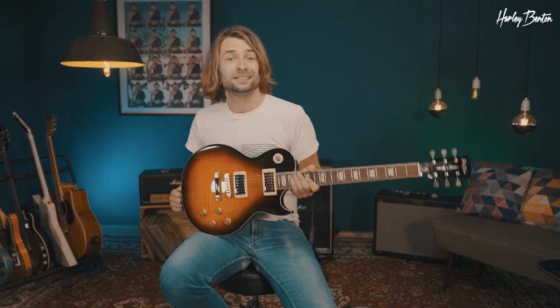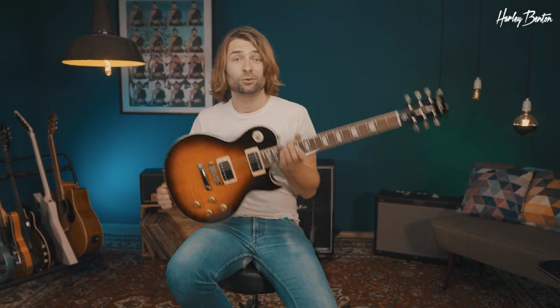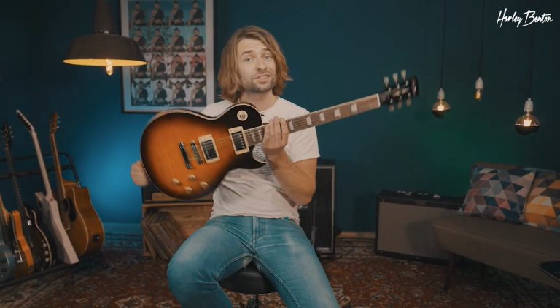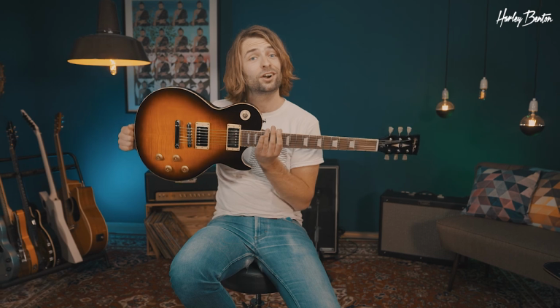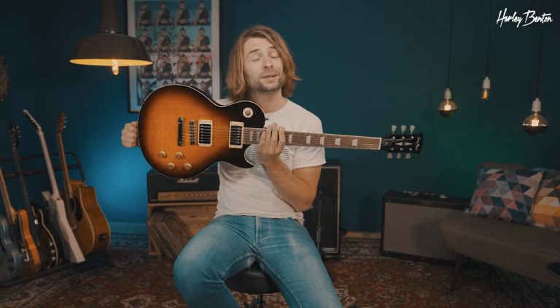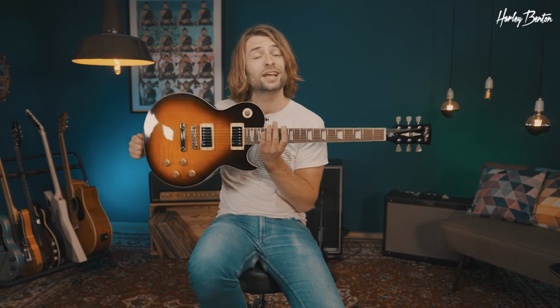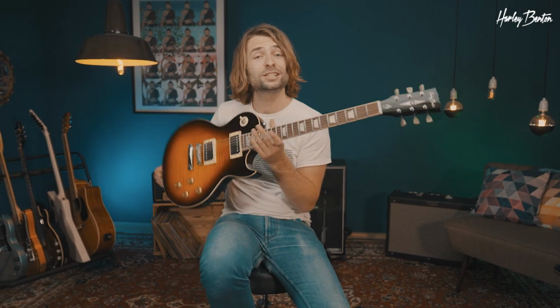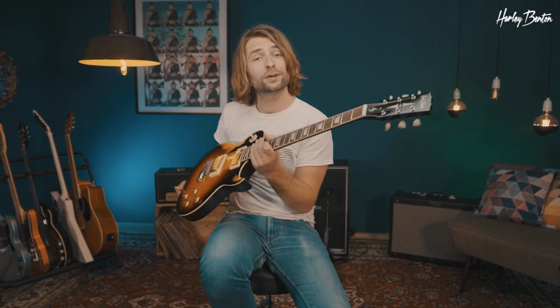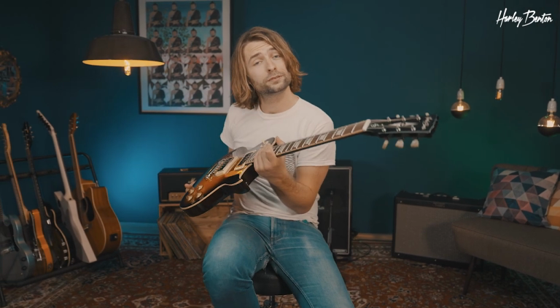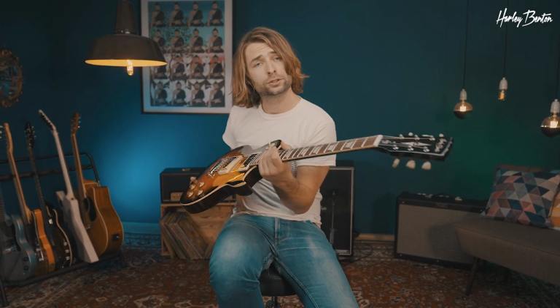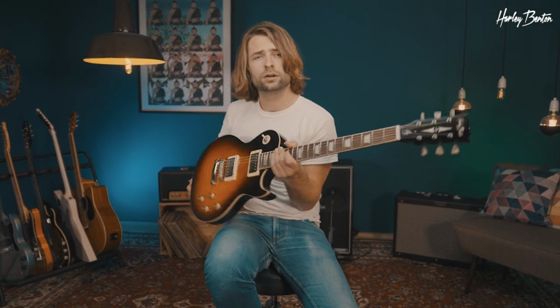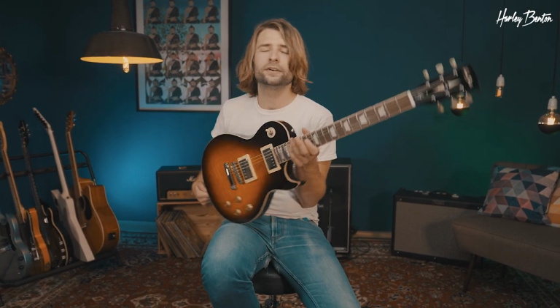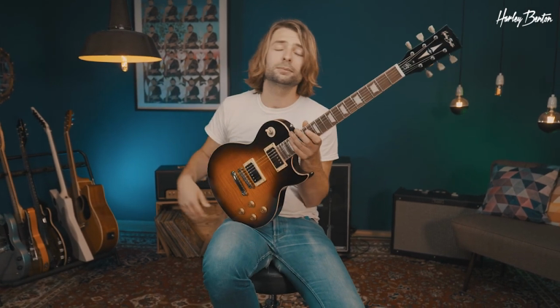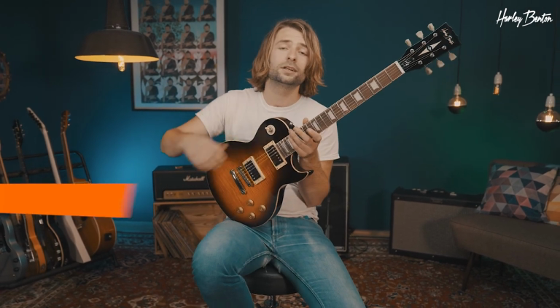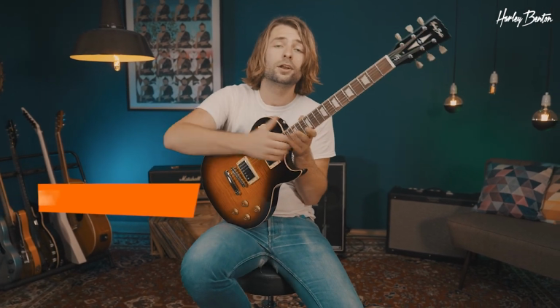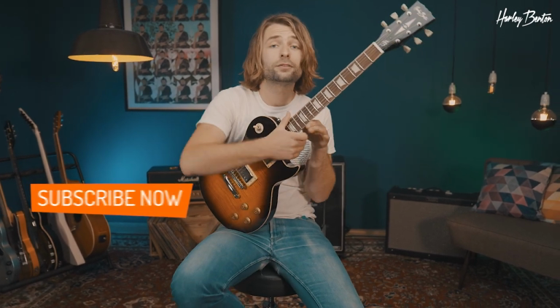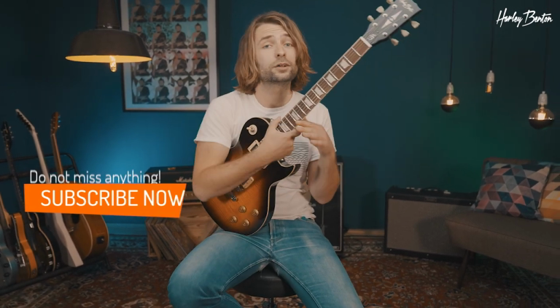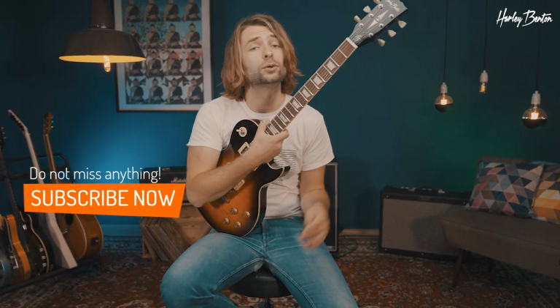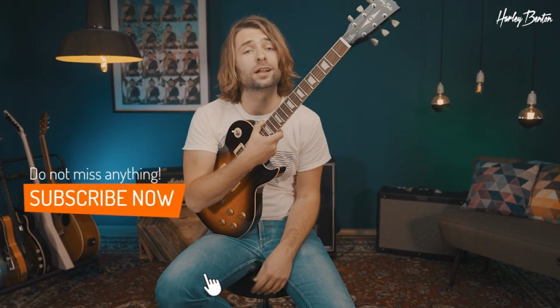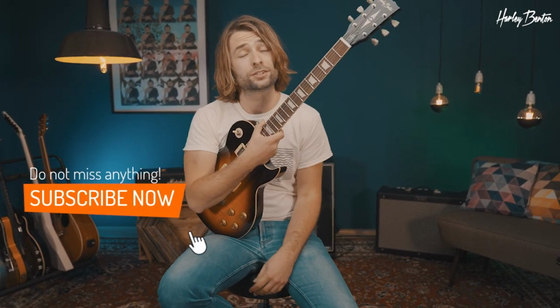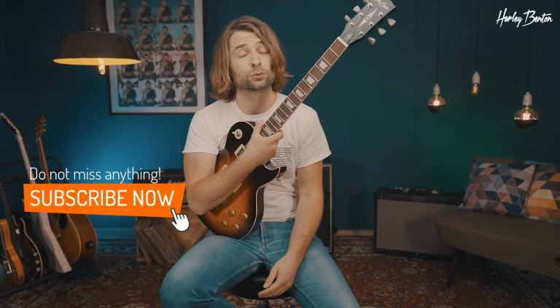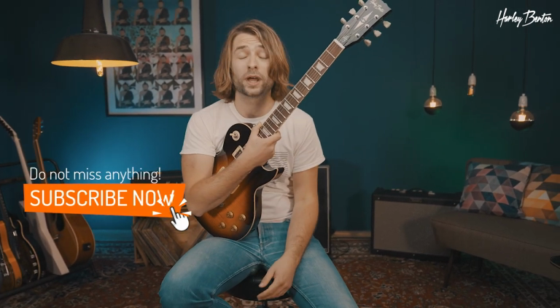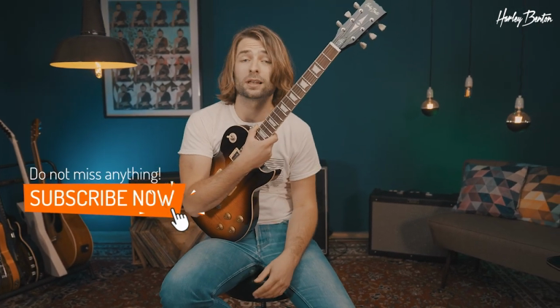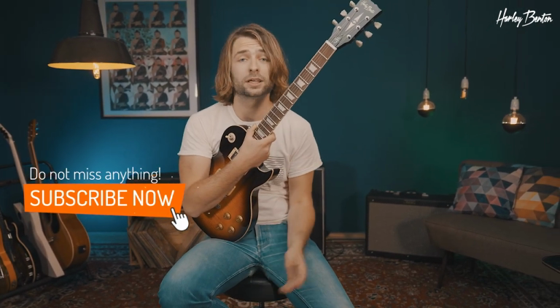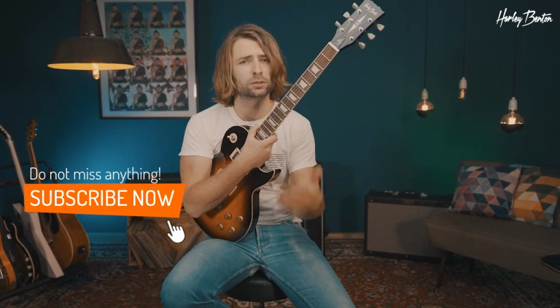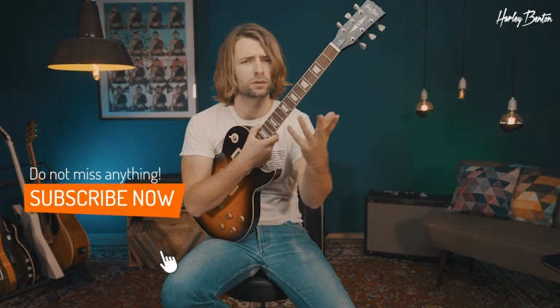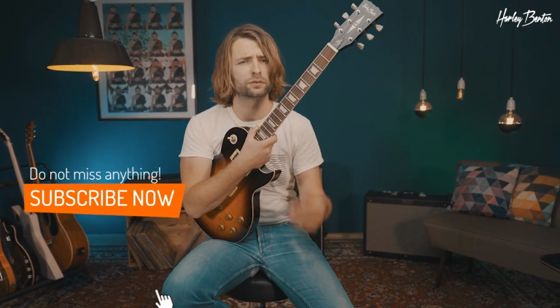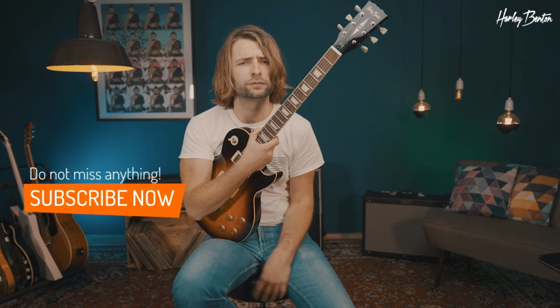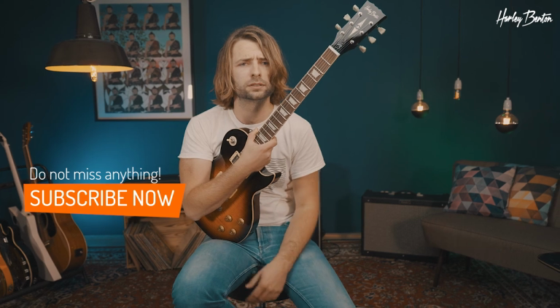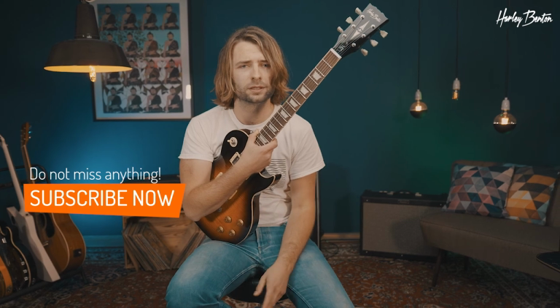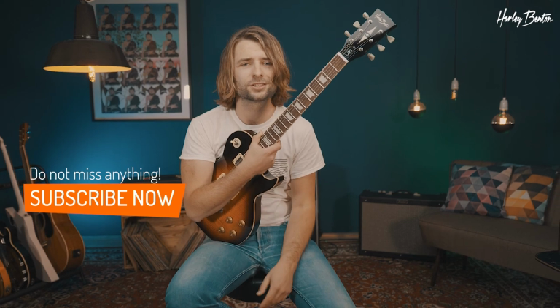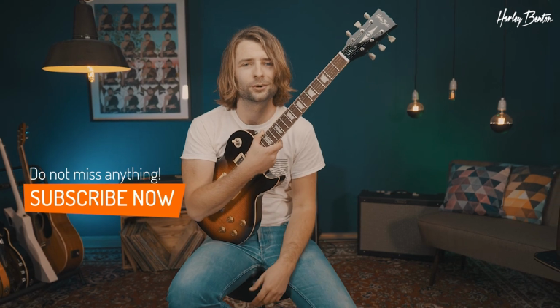So that's the Harley Benton SC-552, available in a lot of other cool colors as well. What is your favorite? Let us know.